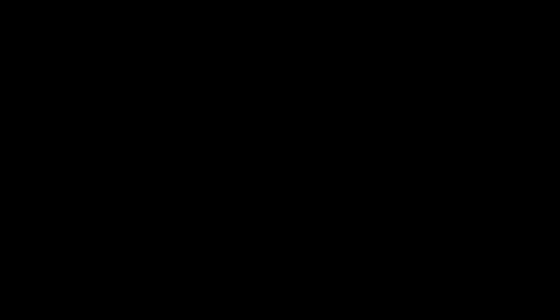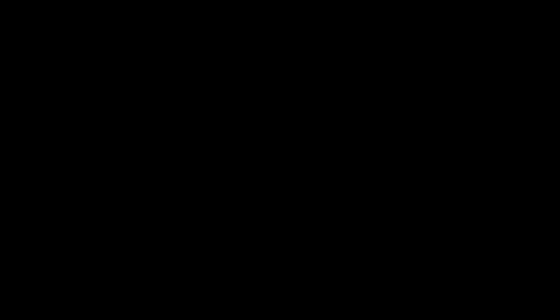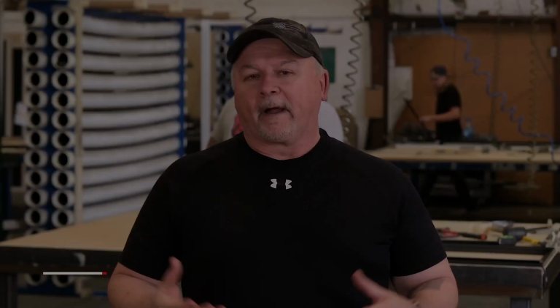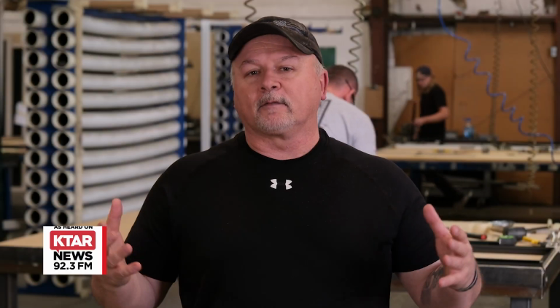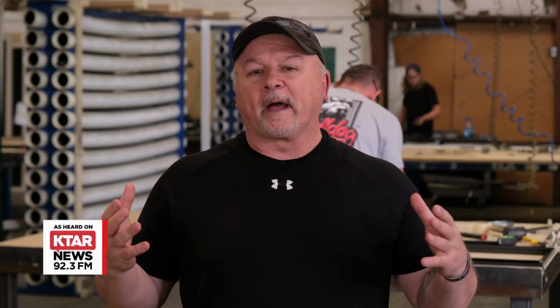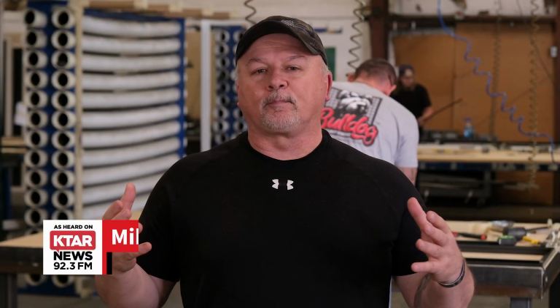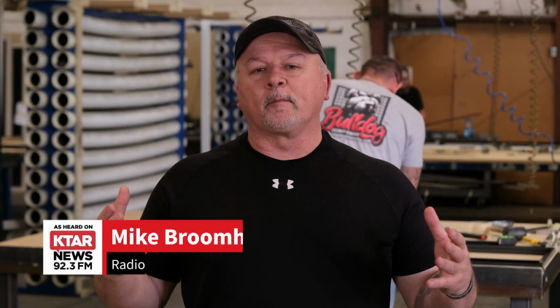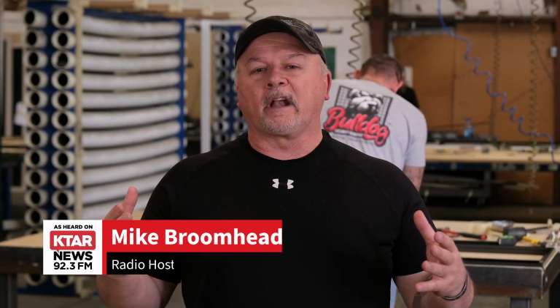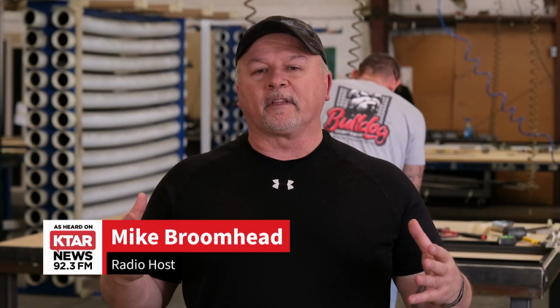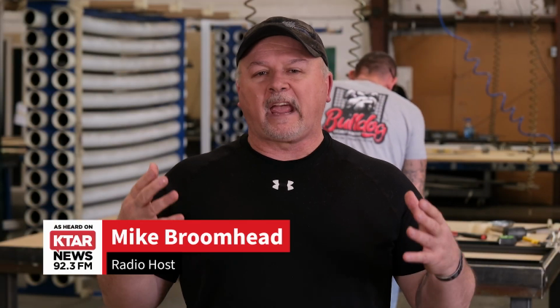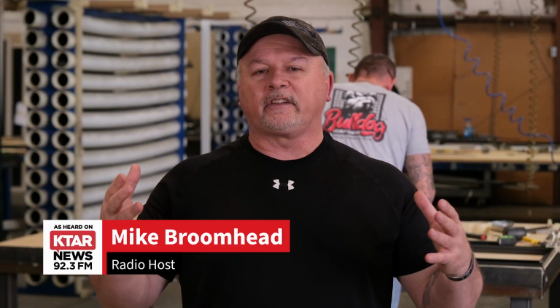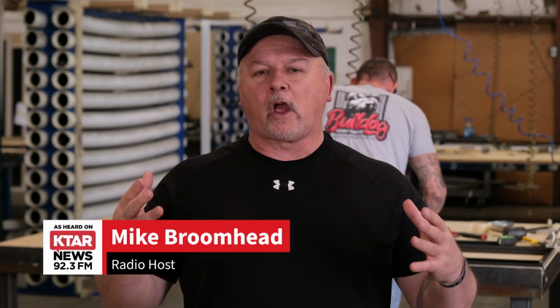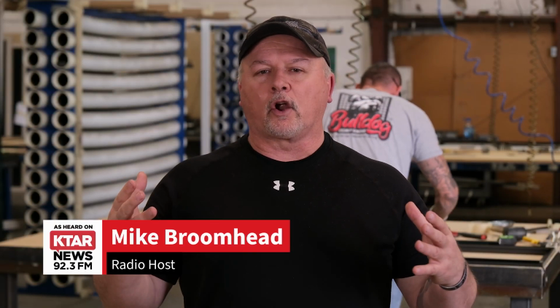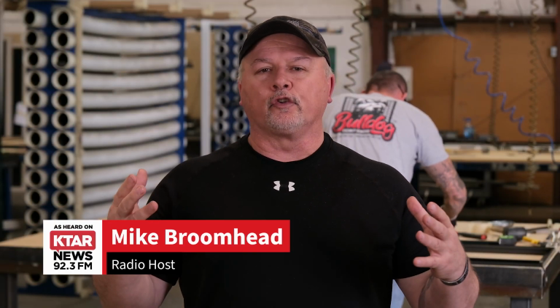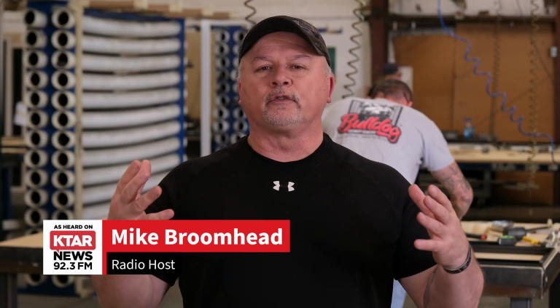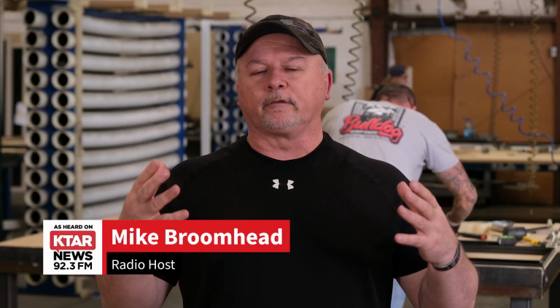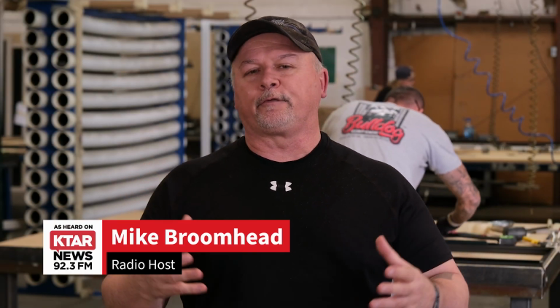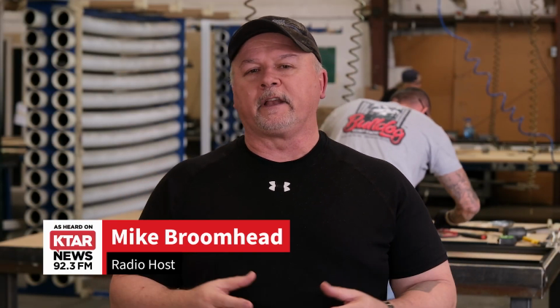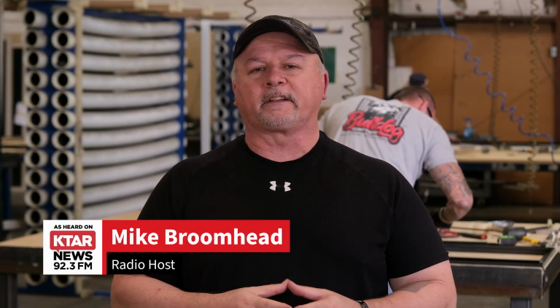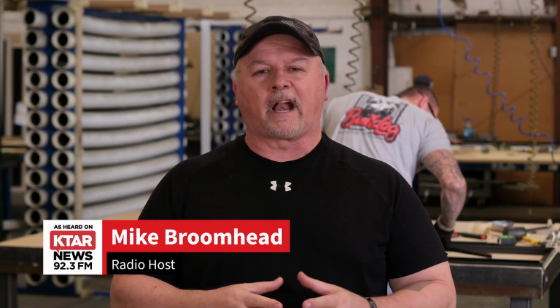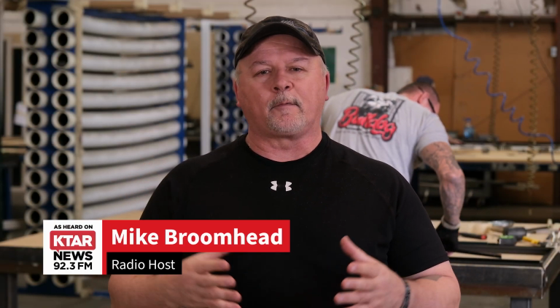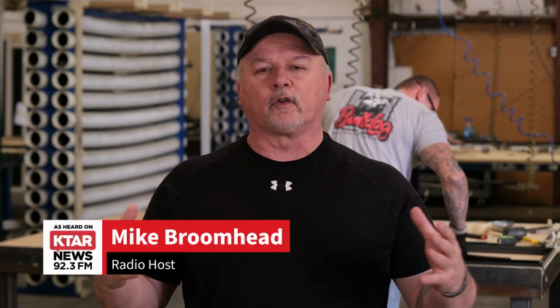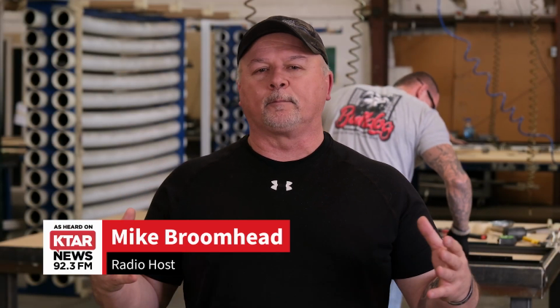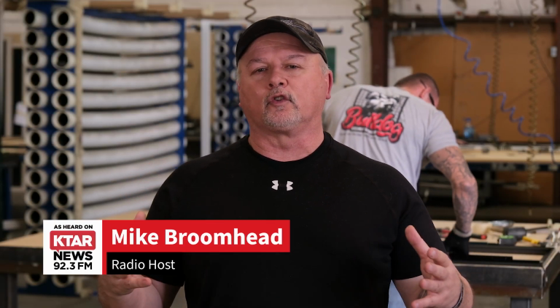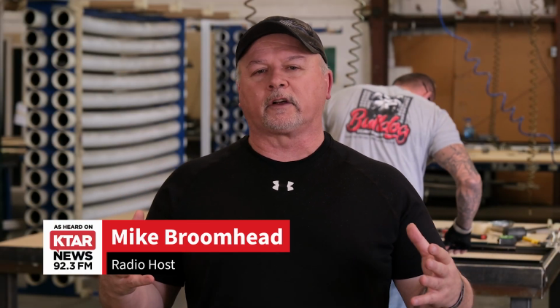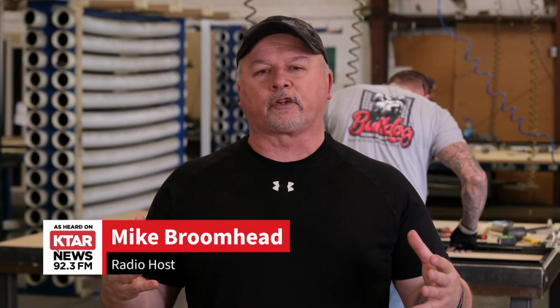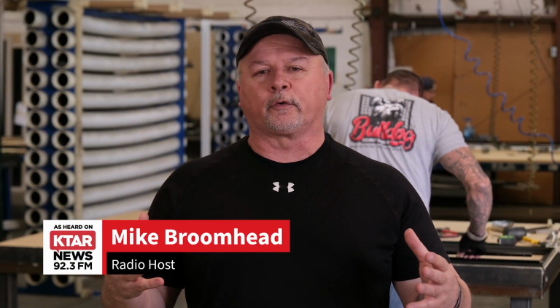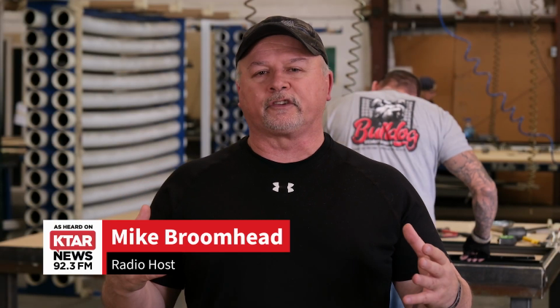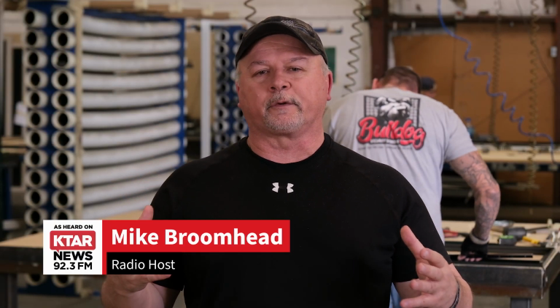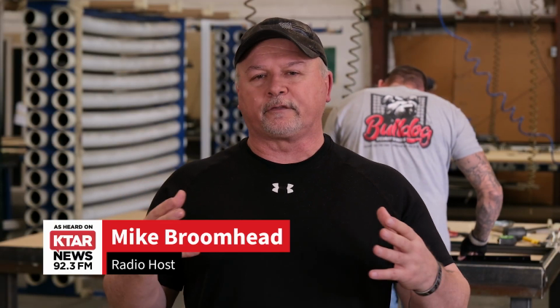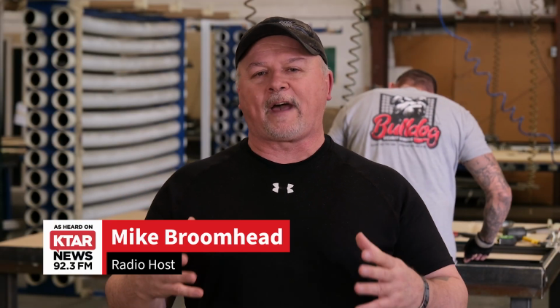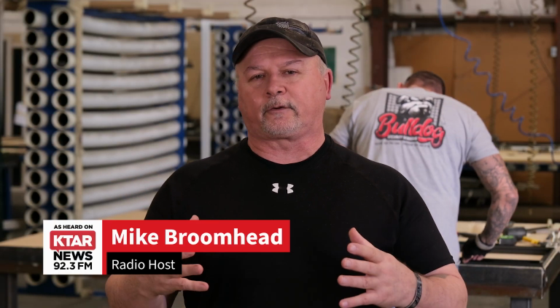My name's Mike Broomhead. I'm with KTAR News in Phoenix, and I'm here at the Bulldog Security Screens Factory.